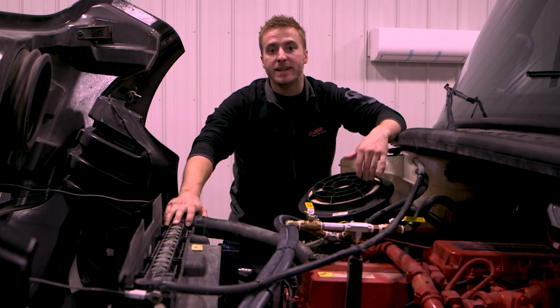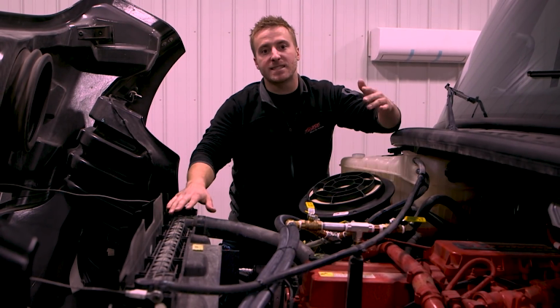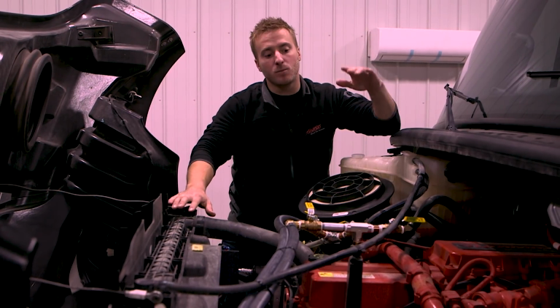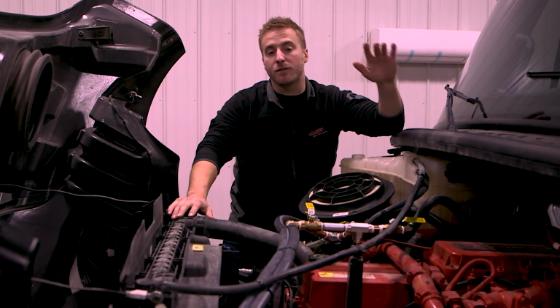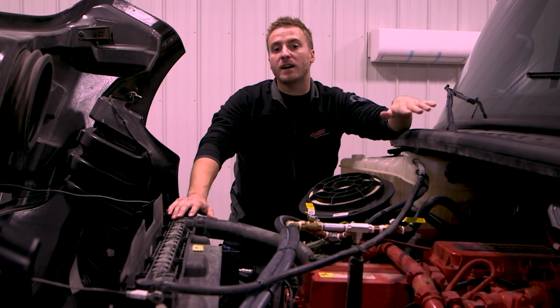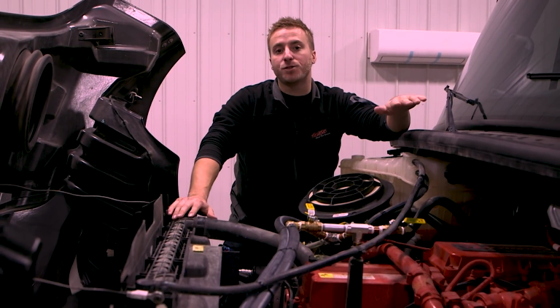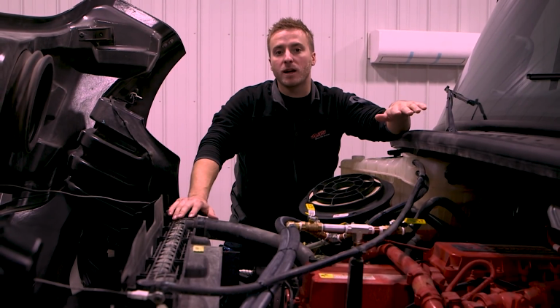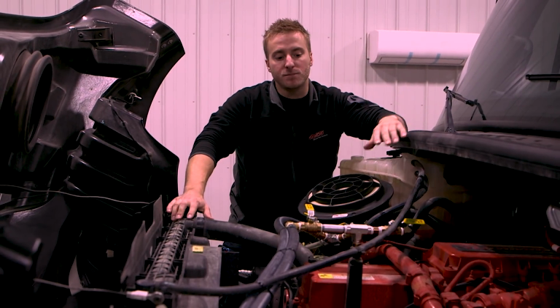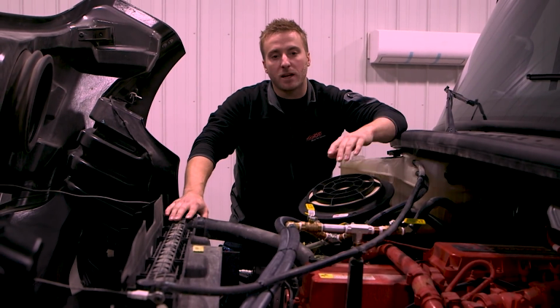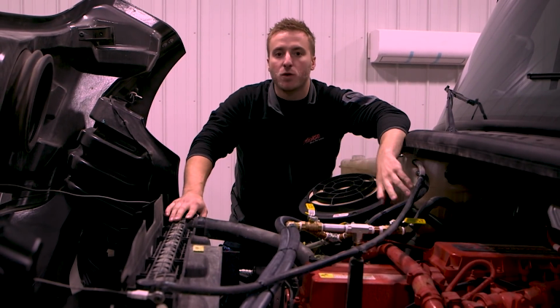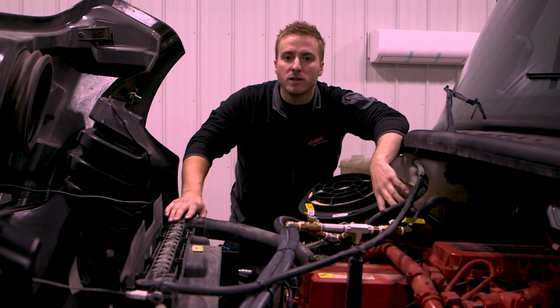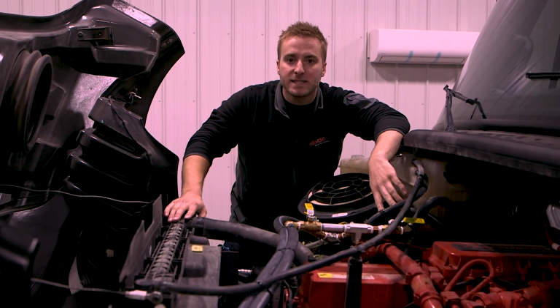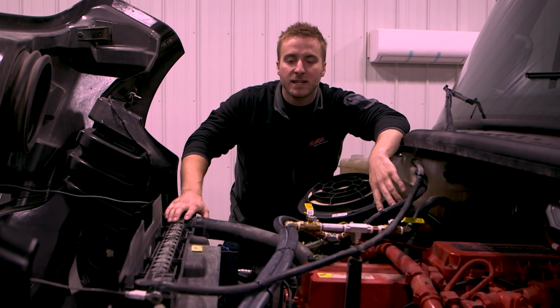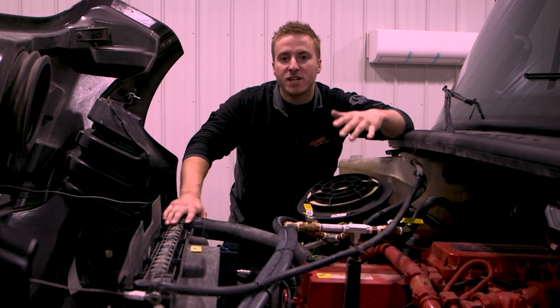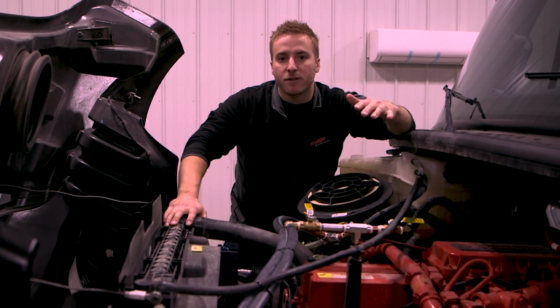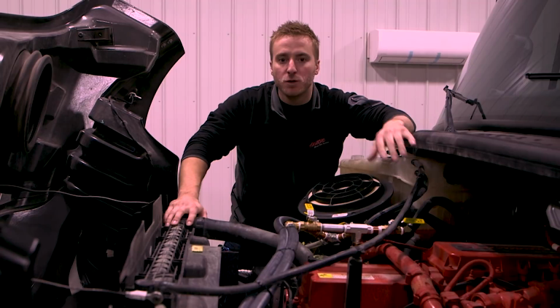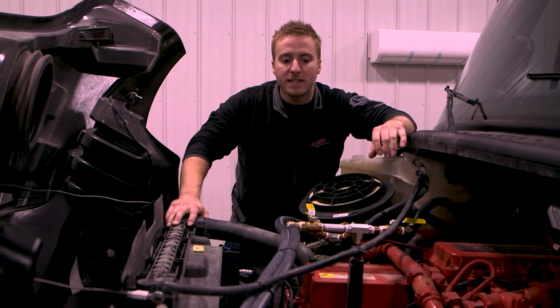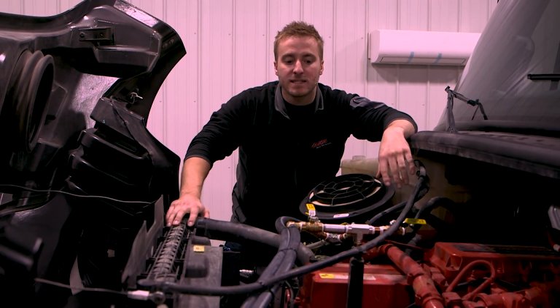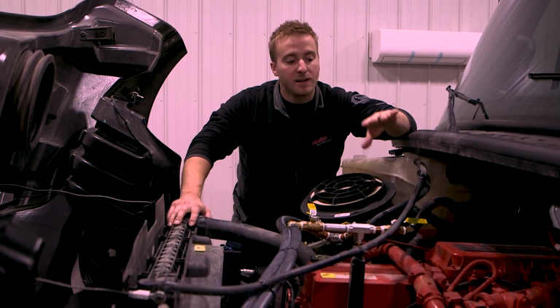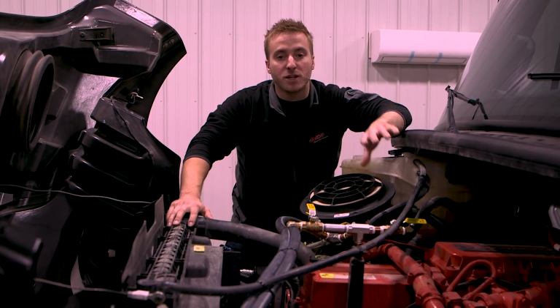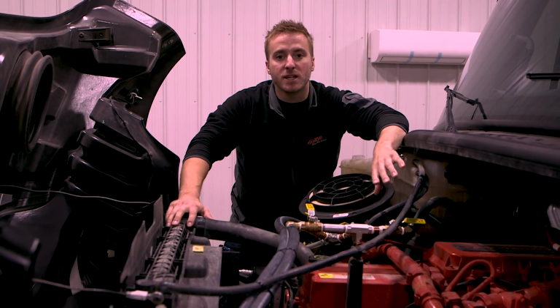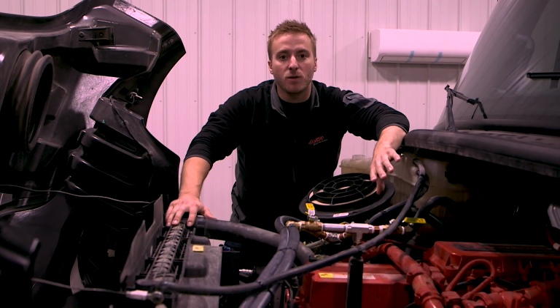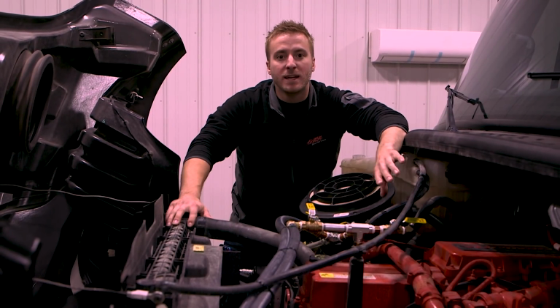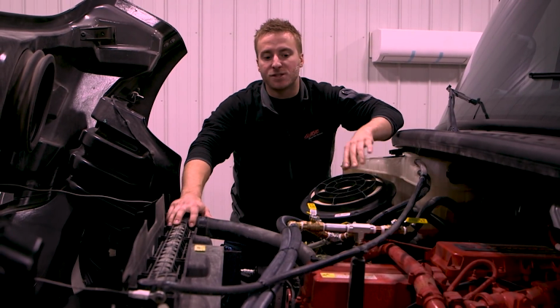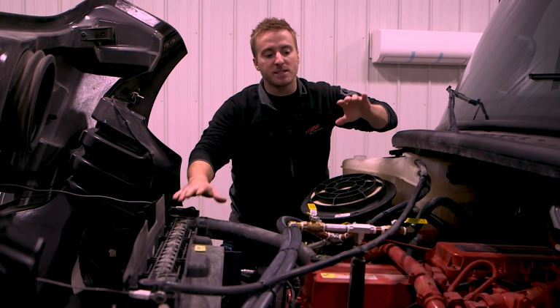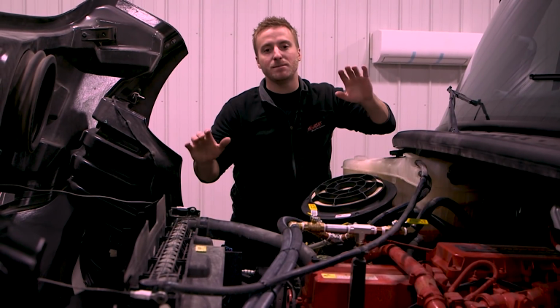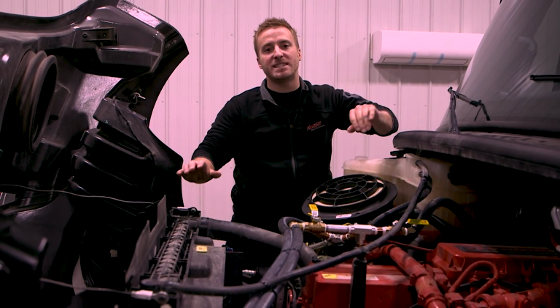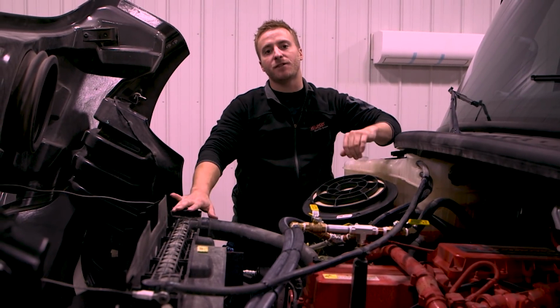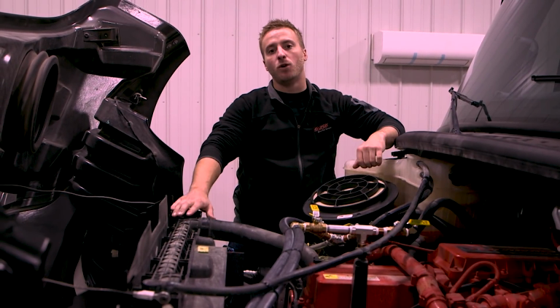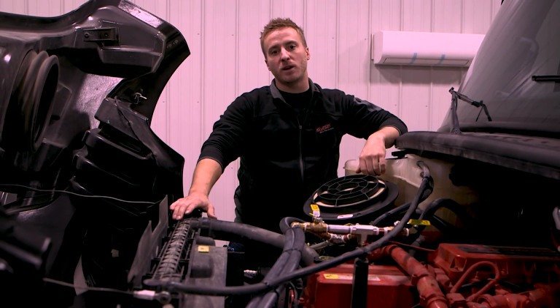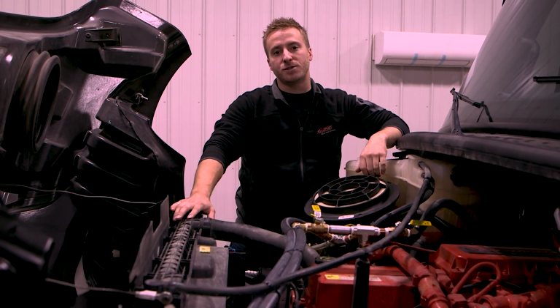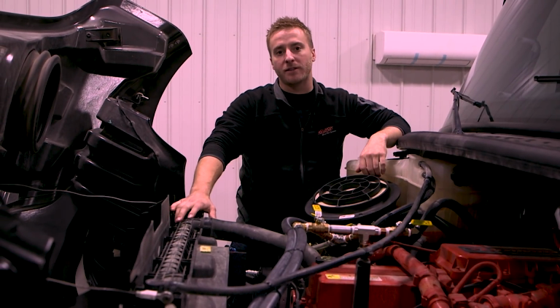Next up, we're going to fire the truck up, check for coolant leaks, check for fuel leaks, and if we're good to go, this truck's going to be set for cold weather driving.